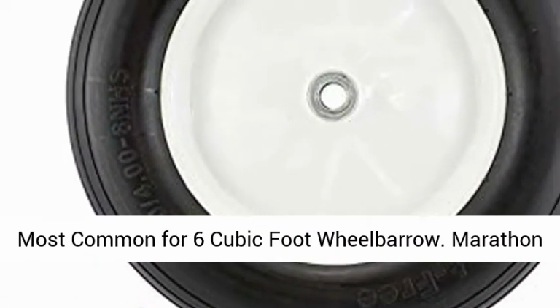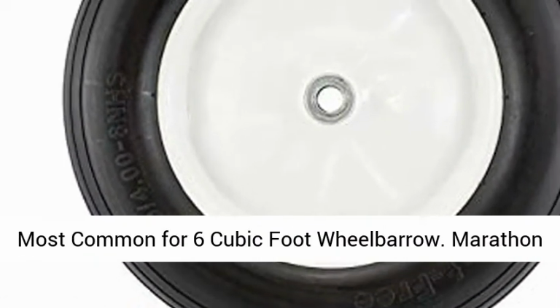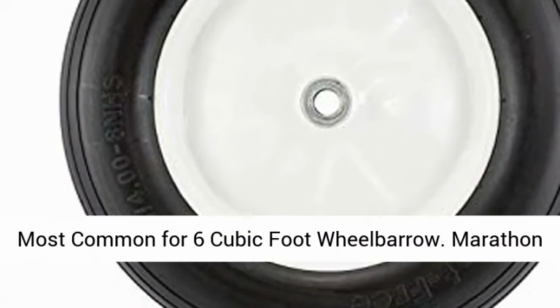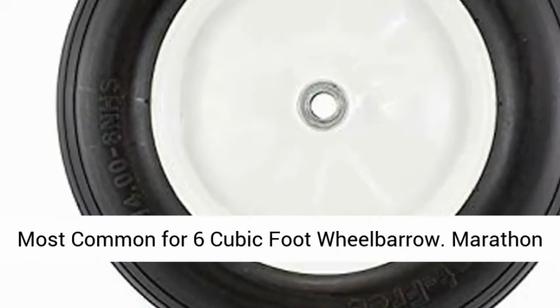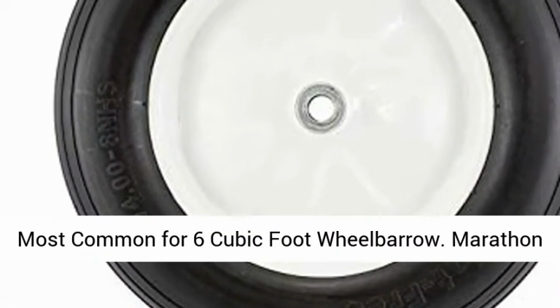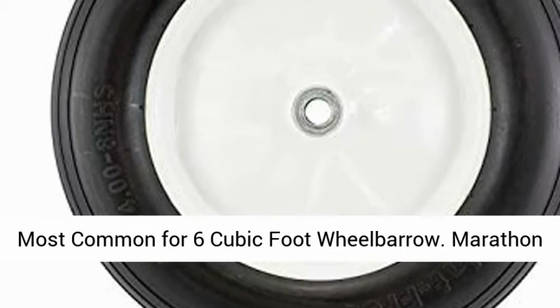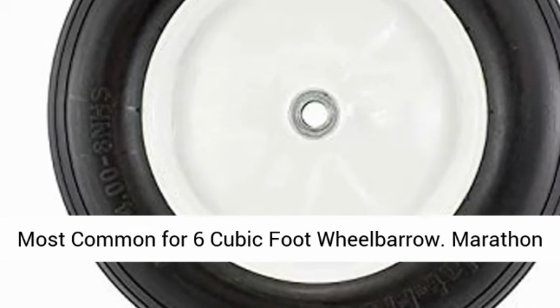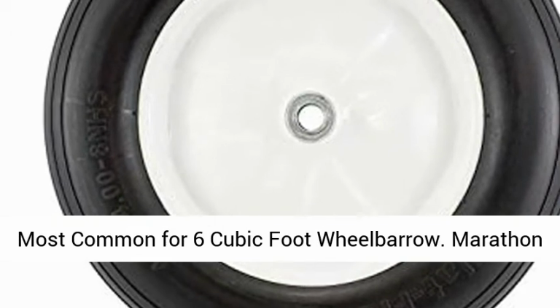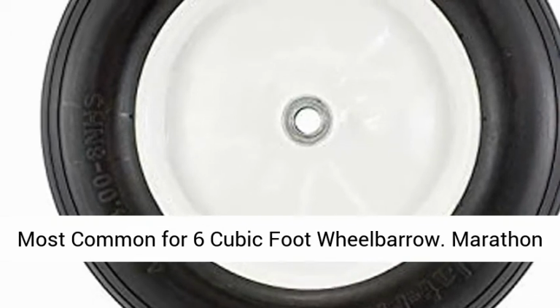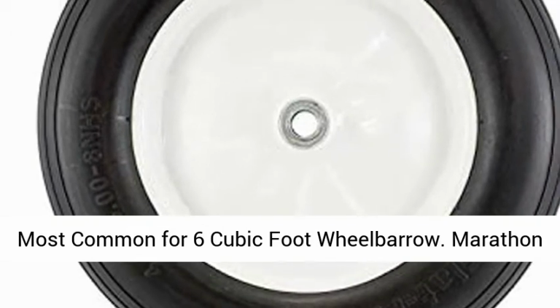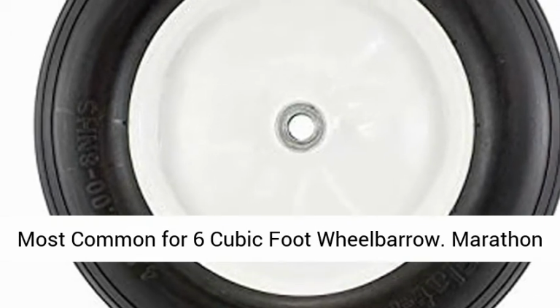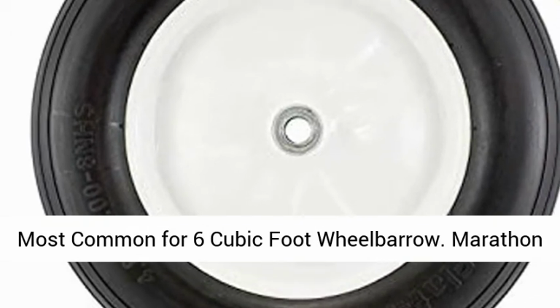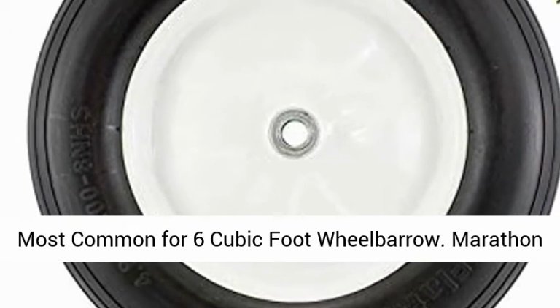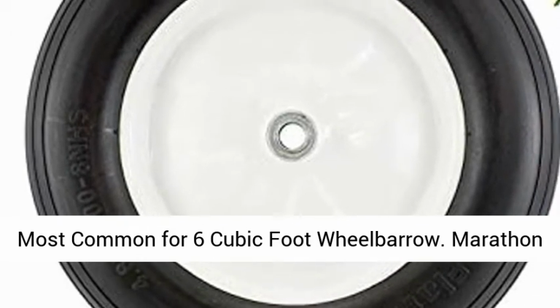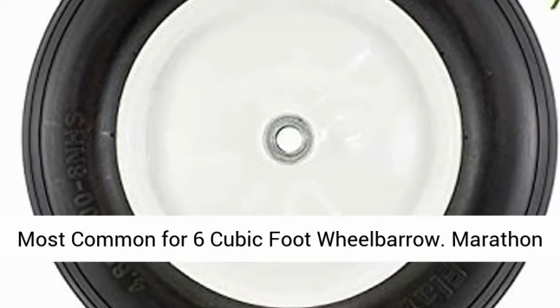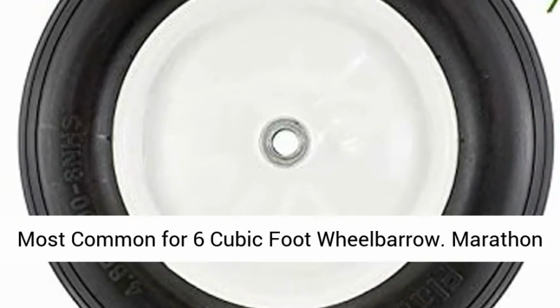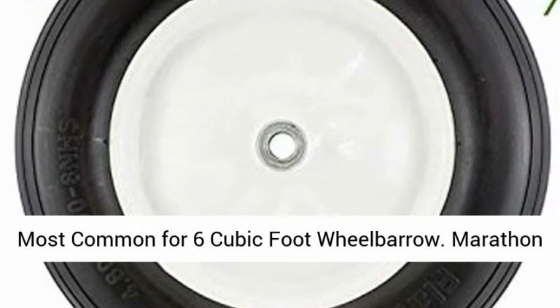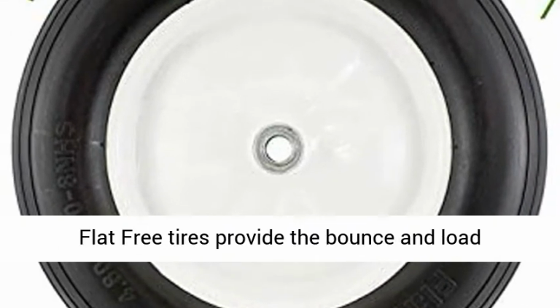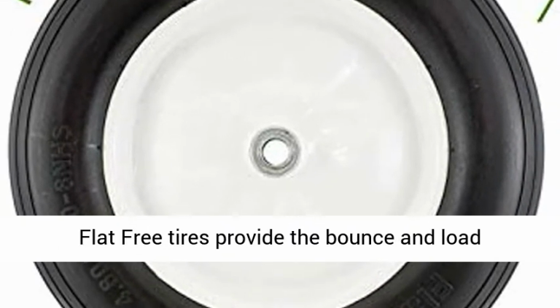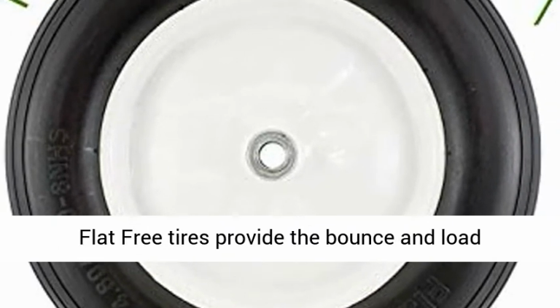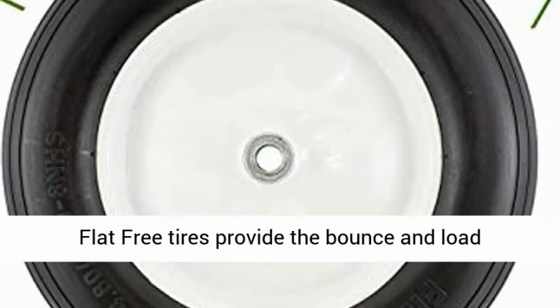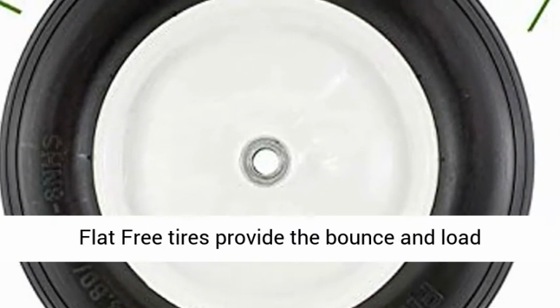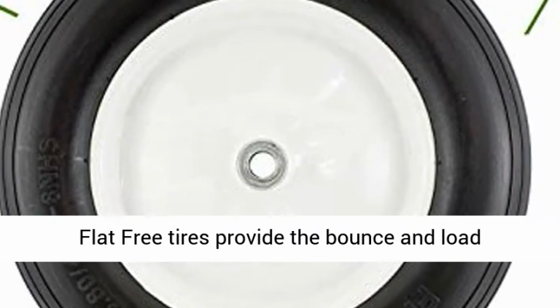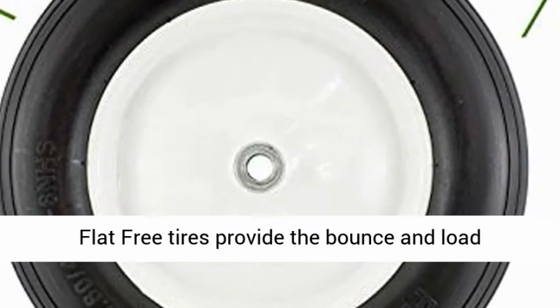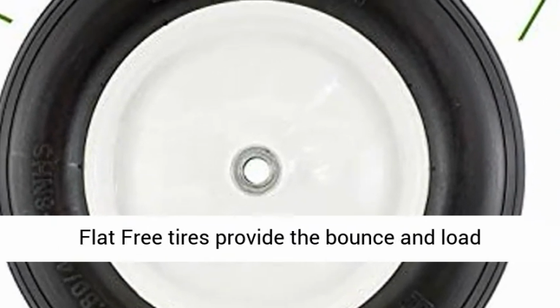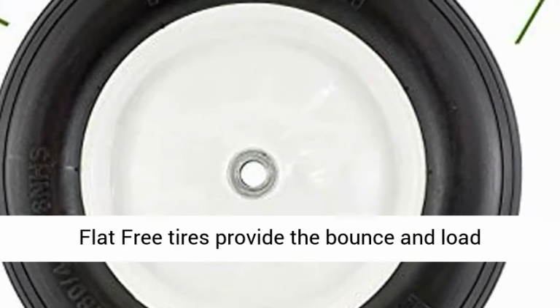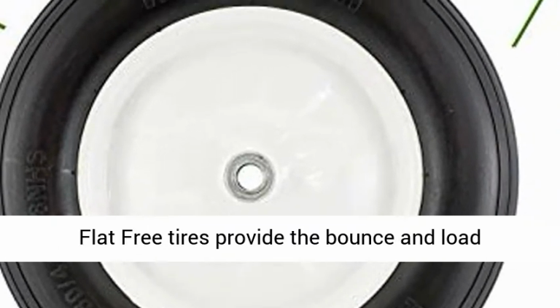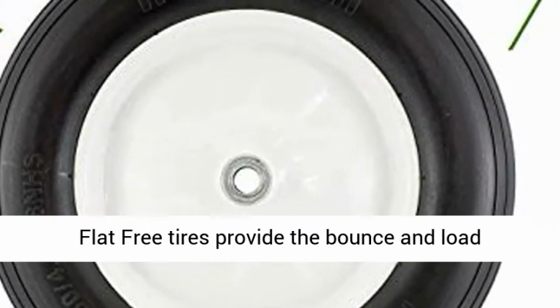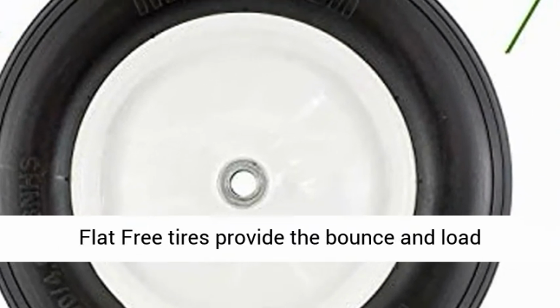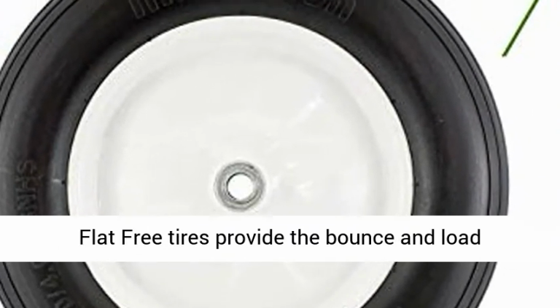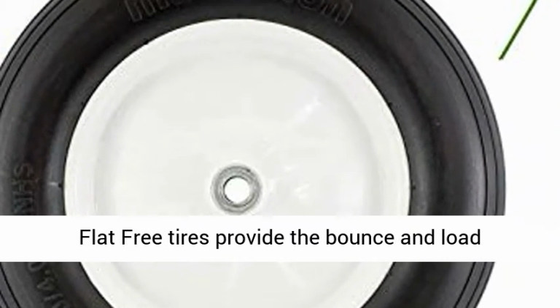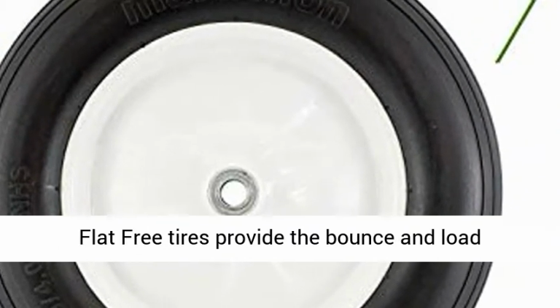Perfect for contractor wheelbarrows. Most common for 6 cubic foot wheelbarrow.